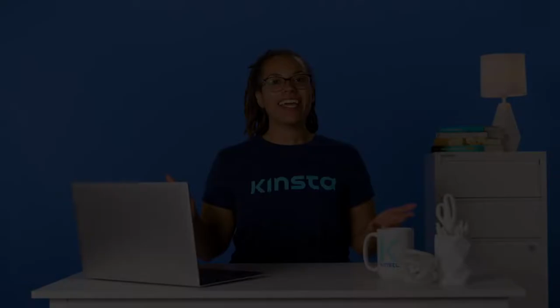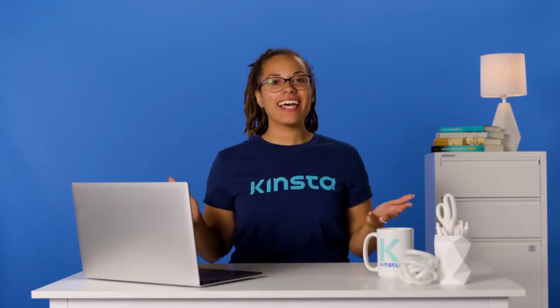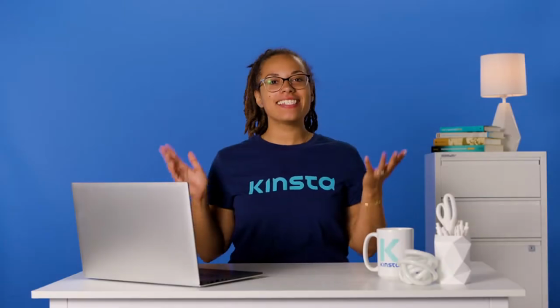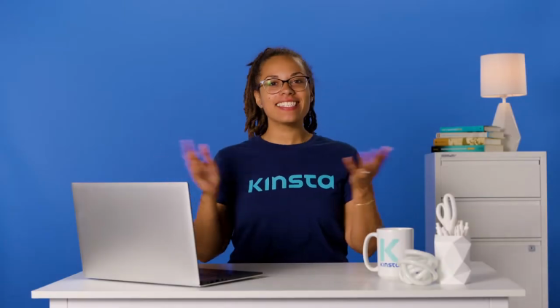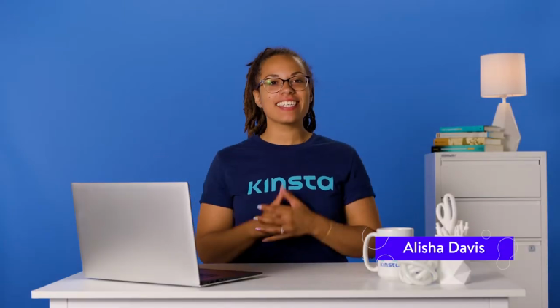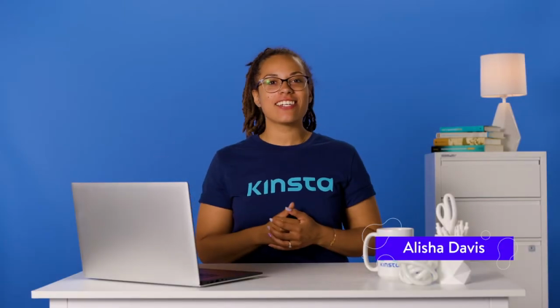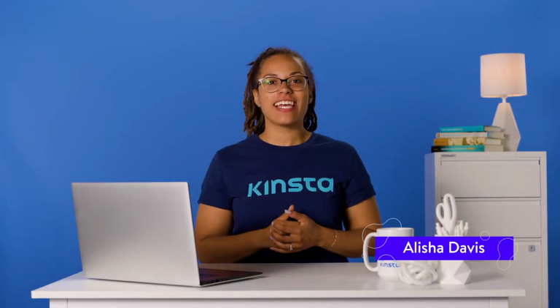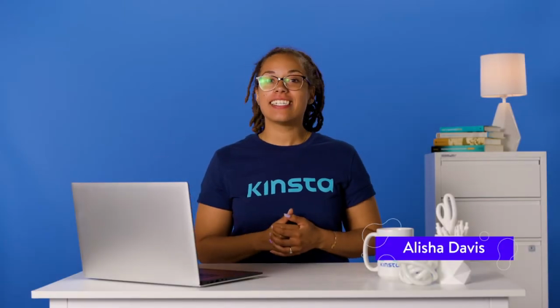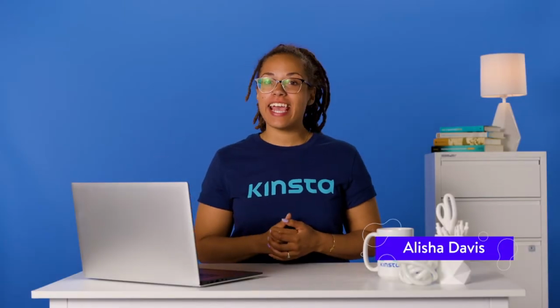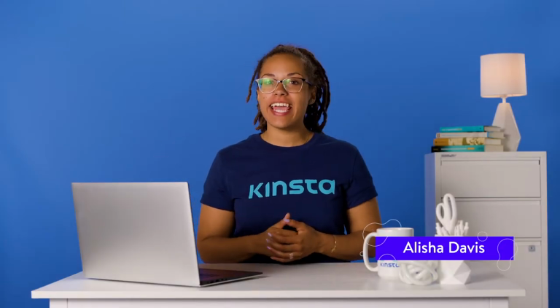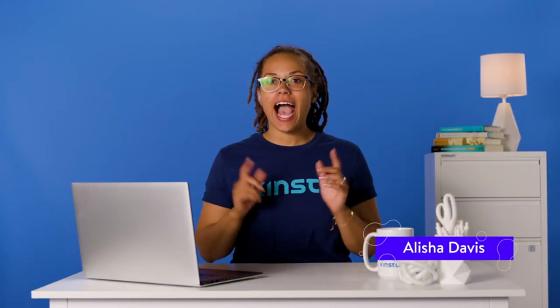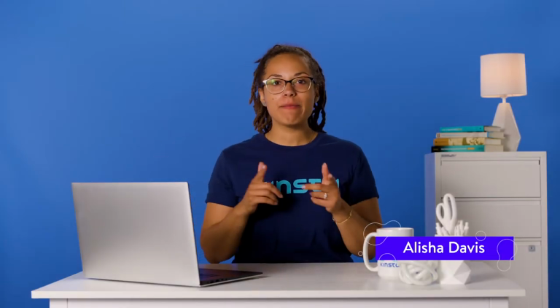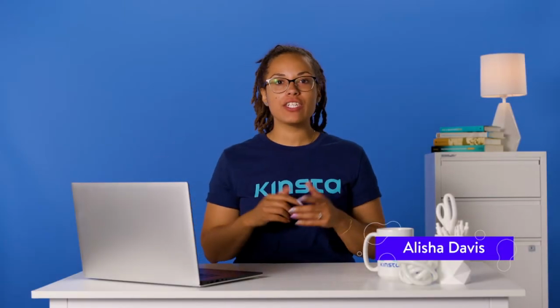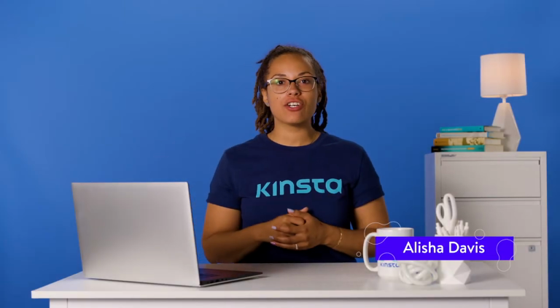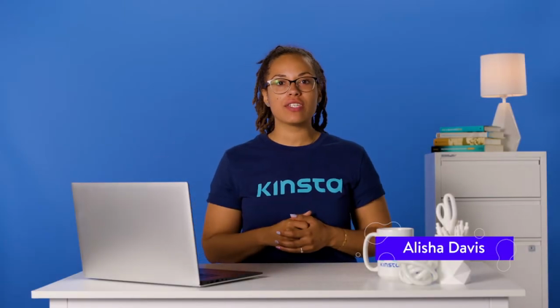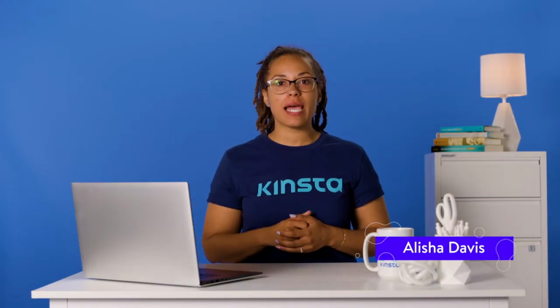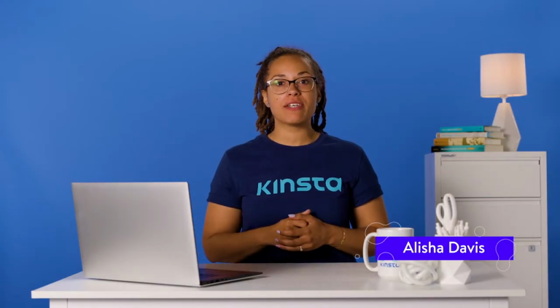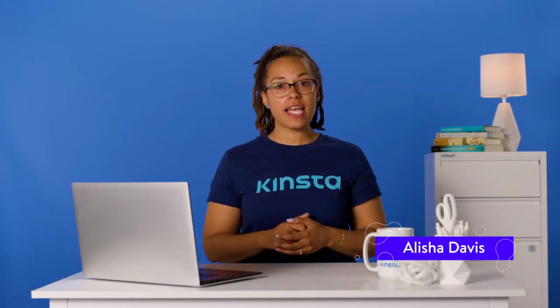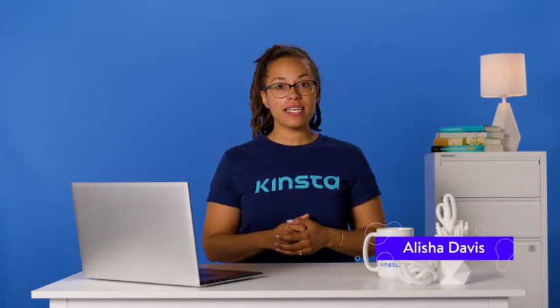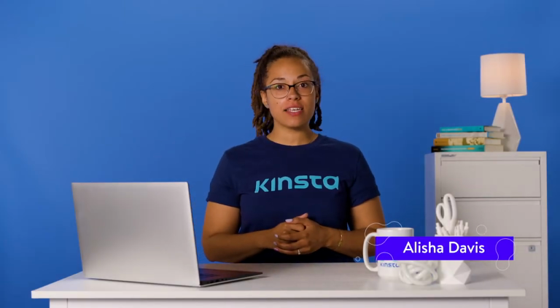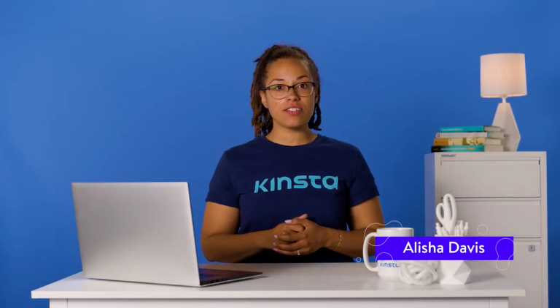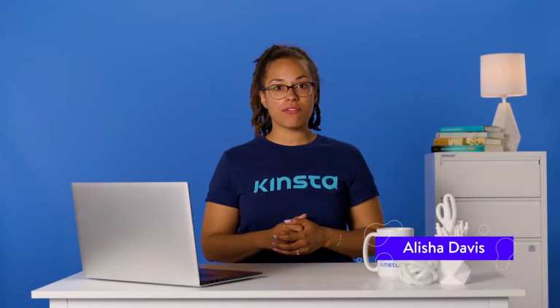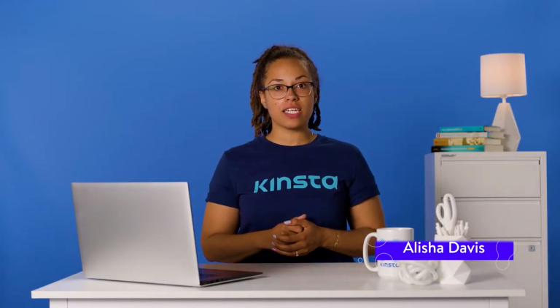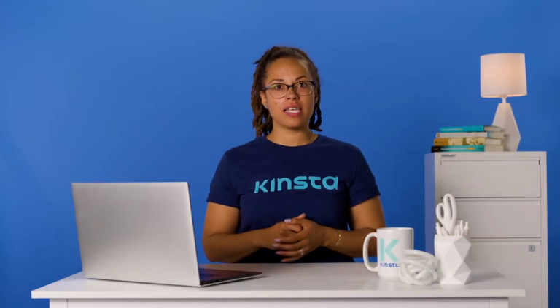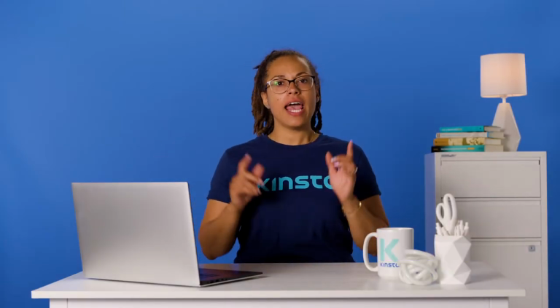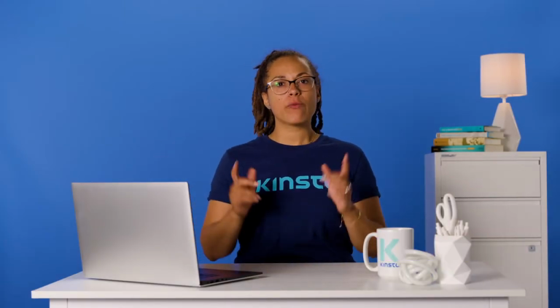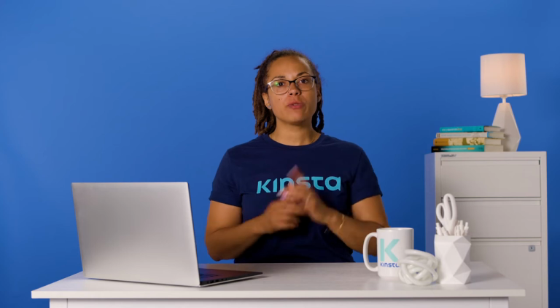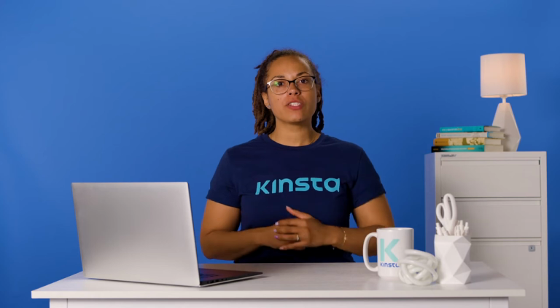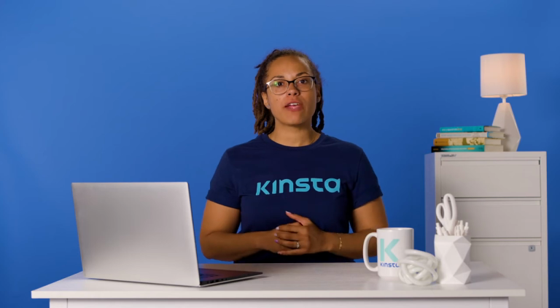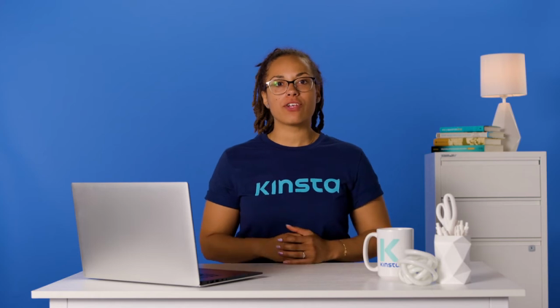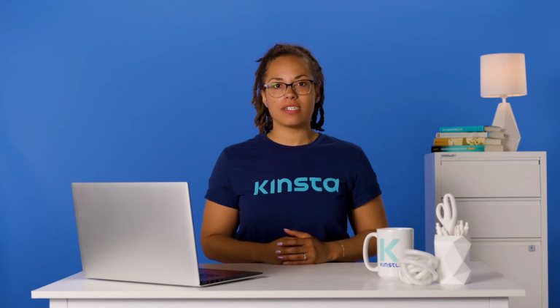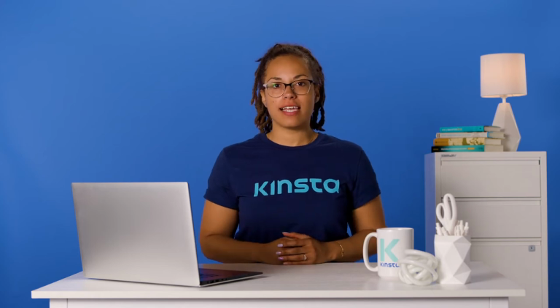Hey guys, it's Alisha and today I'm going to show you the types of SSL certificates and which one is right for your site.